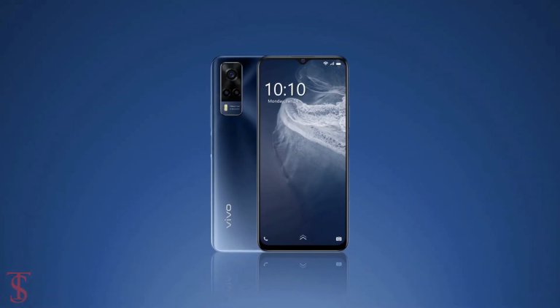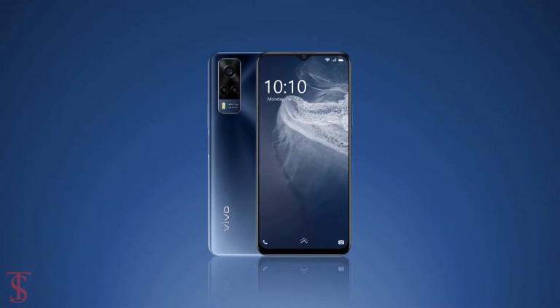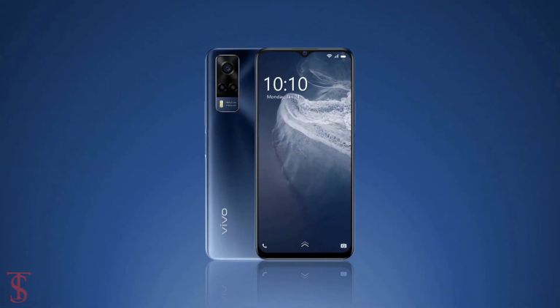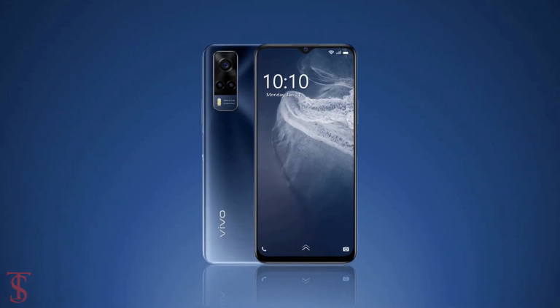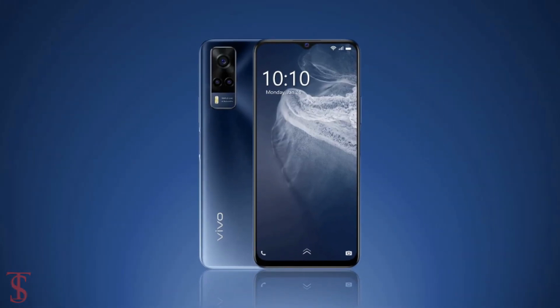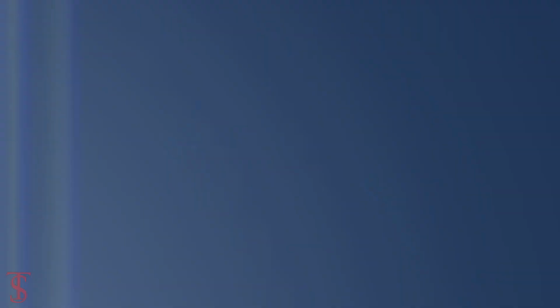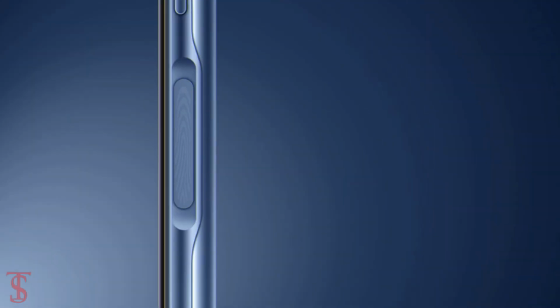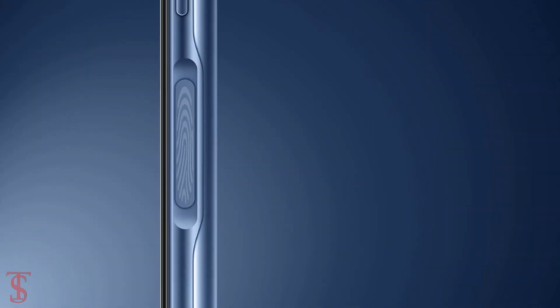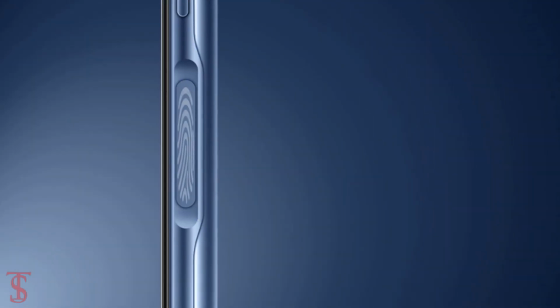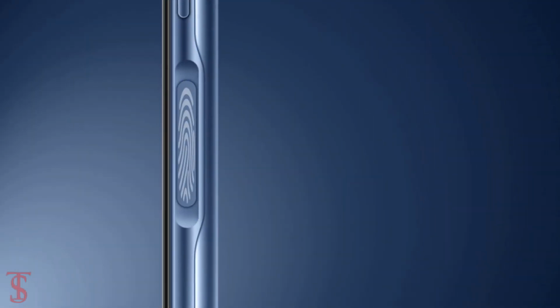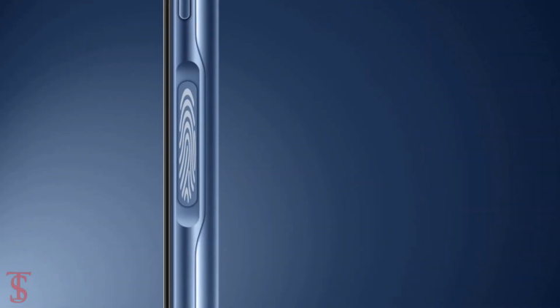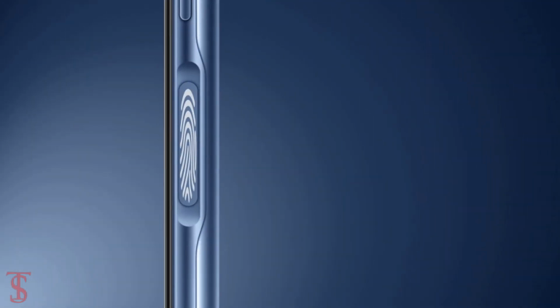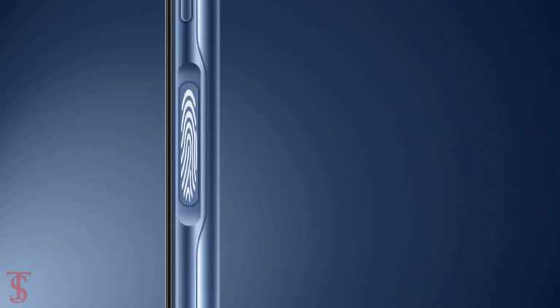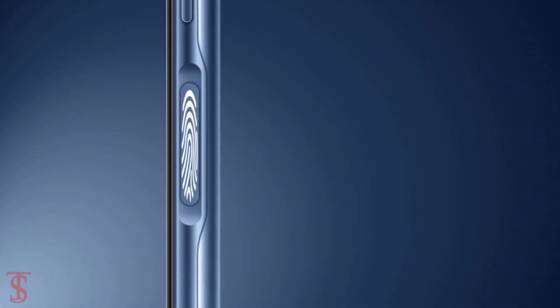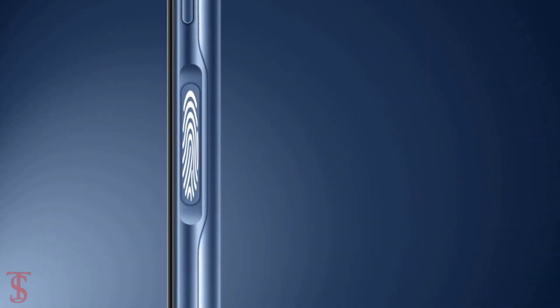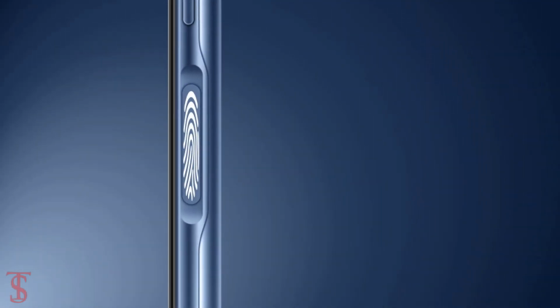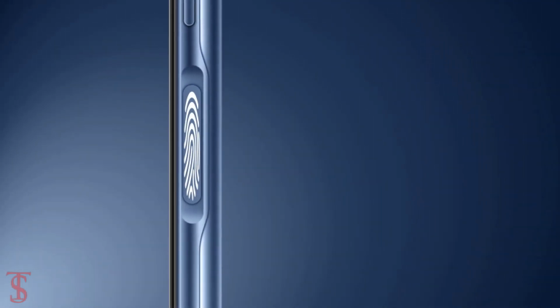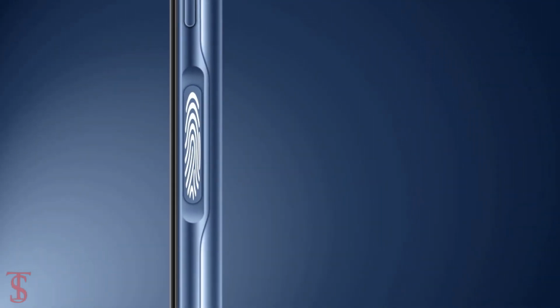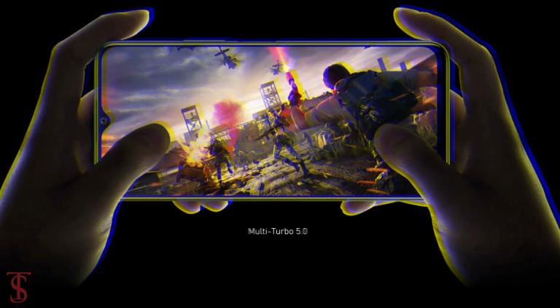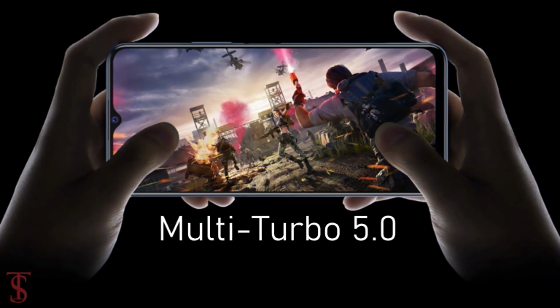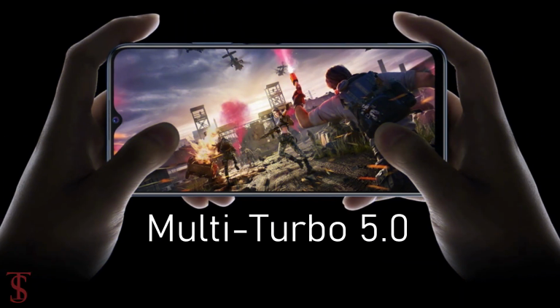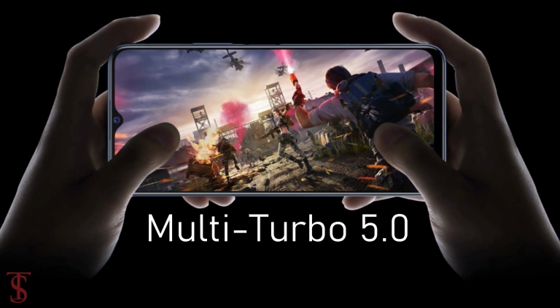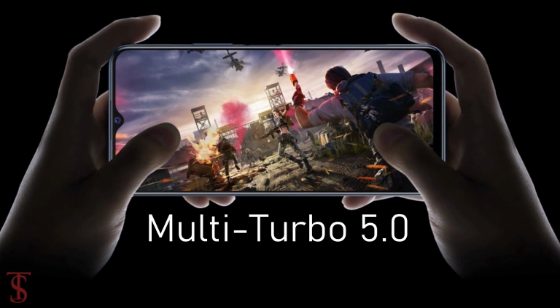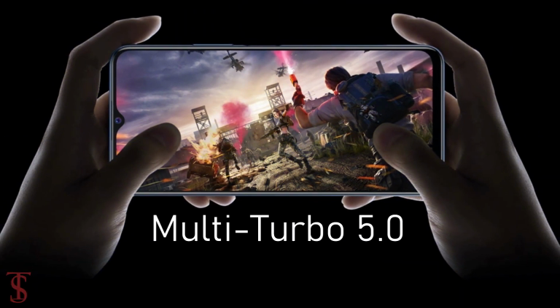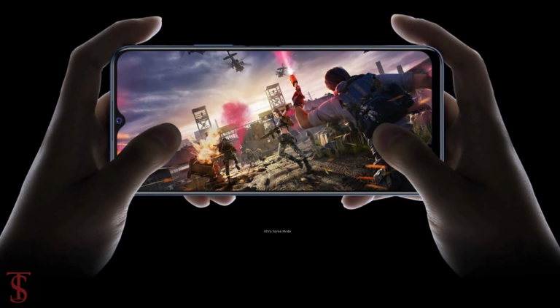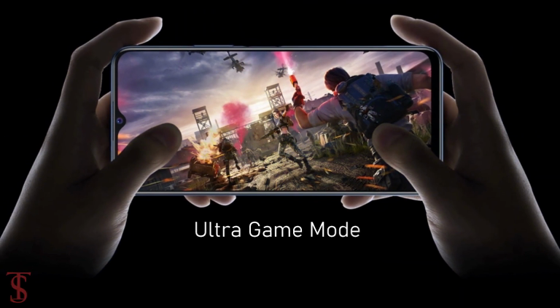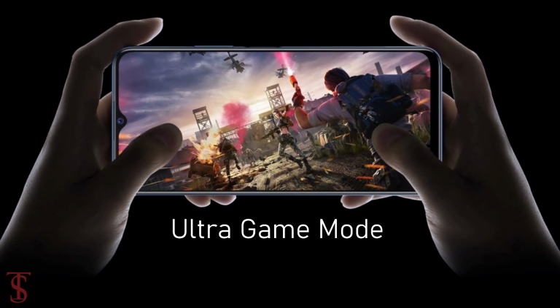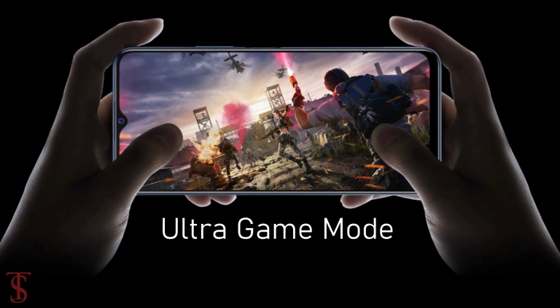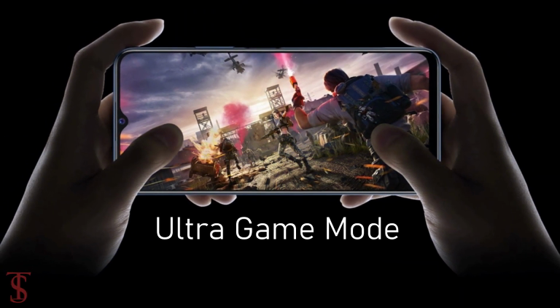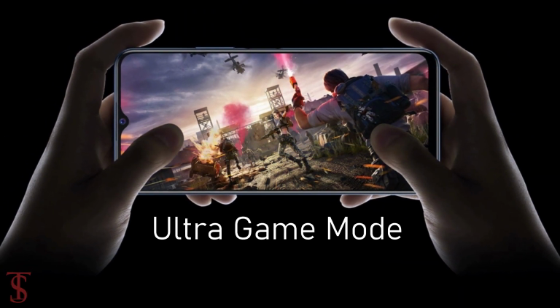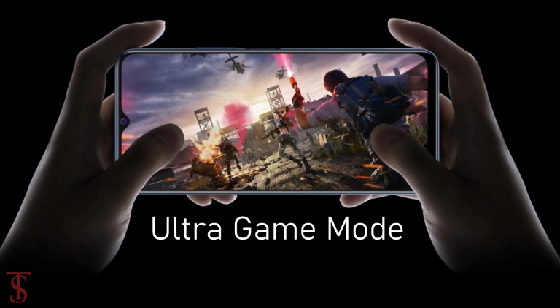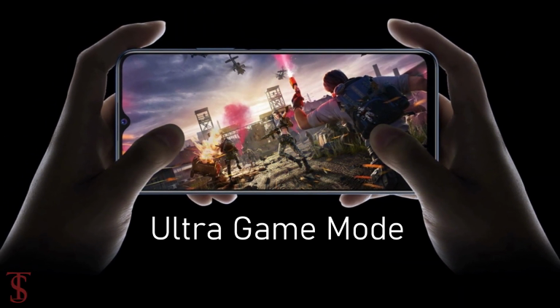Additionally, the smartphone features a side-mounted fingerprint sensor for authentication, and it includes Multi Turbo 5.0 plus Ultra Game Mode feature for better performance.